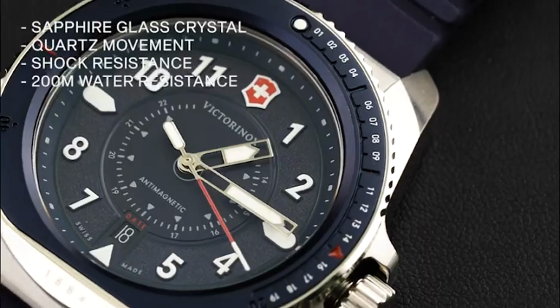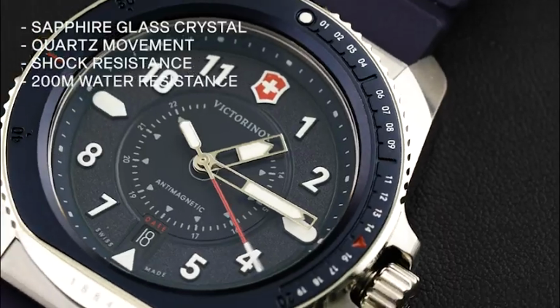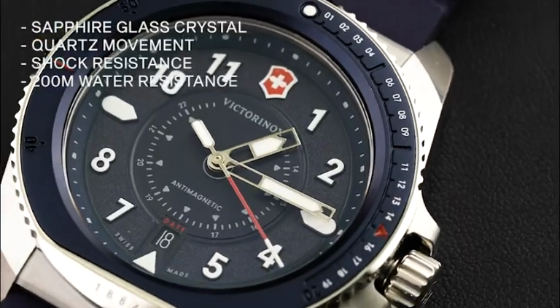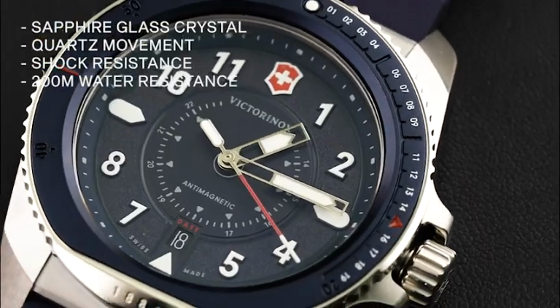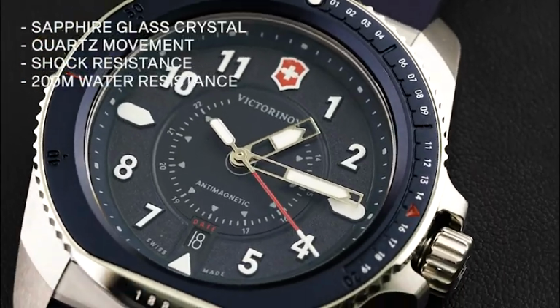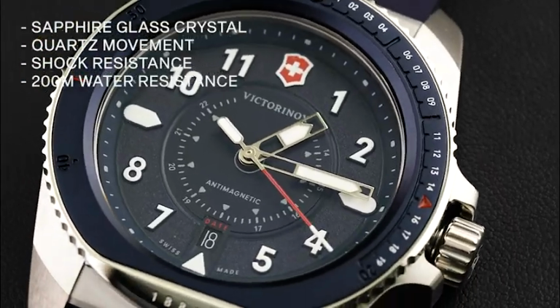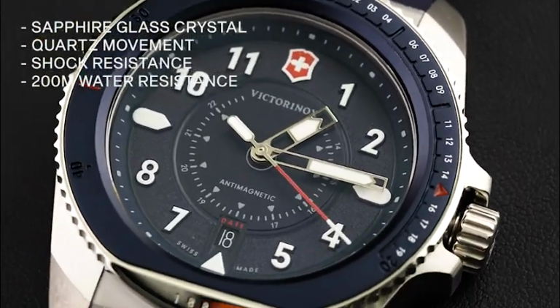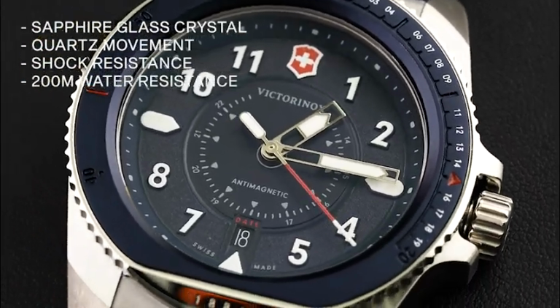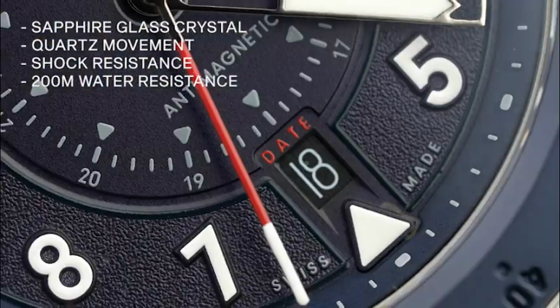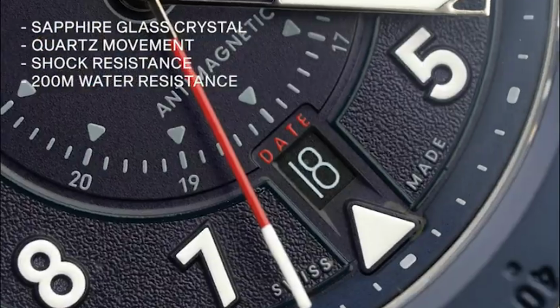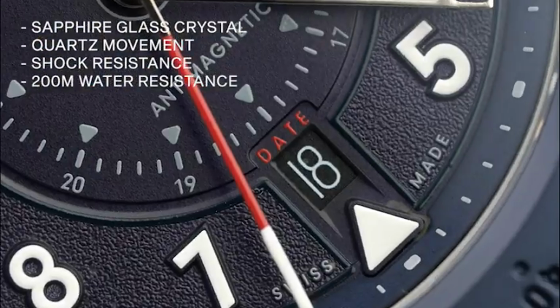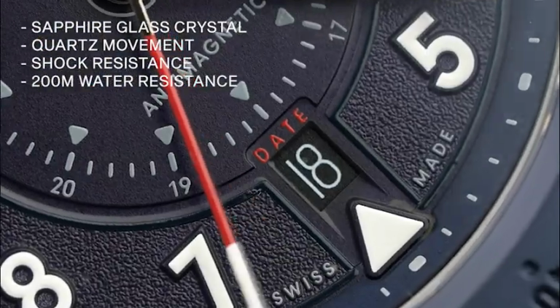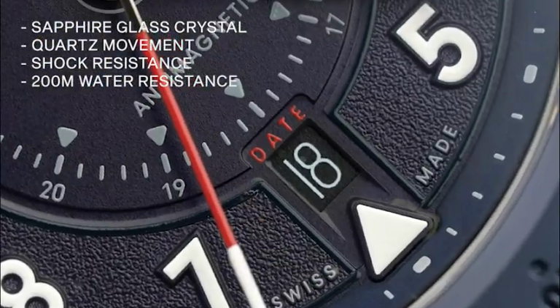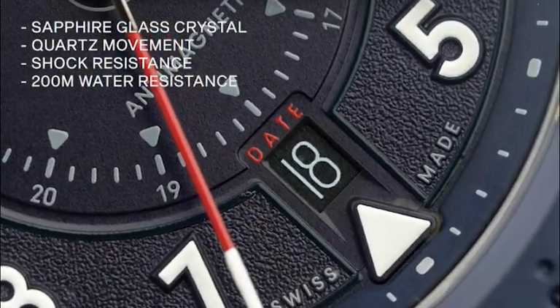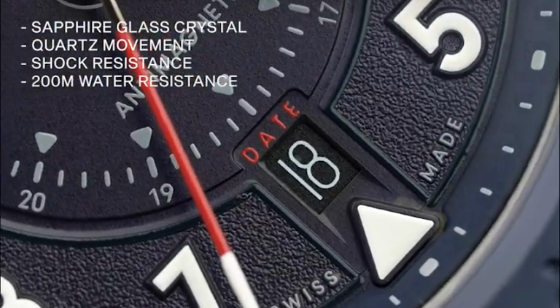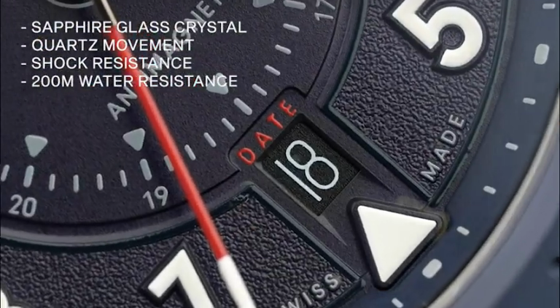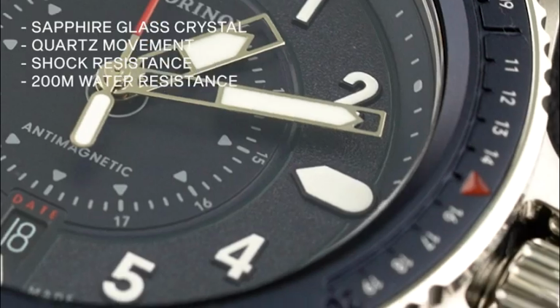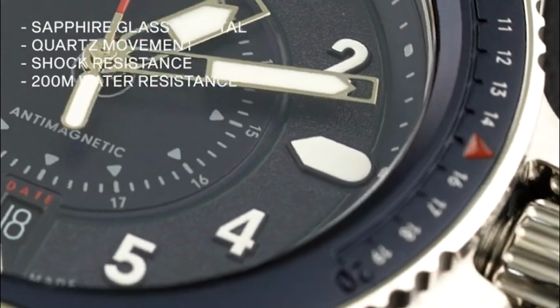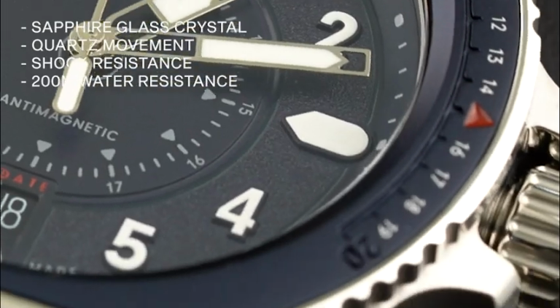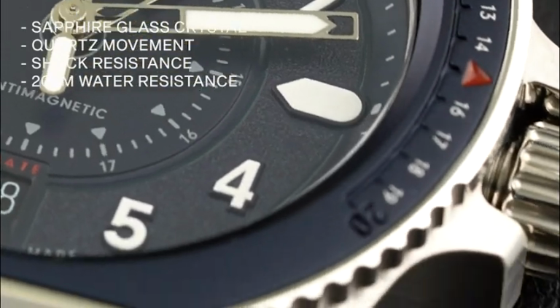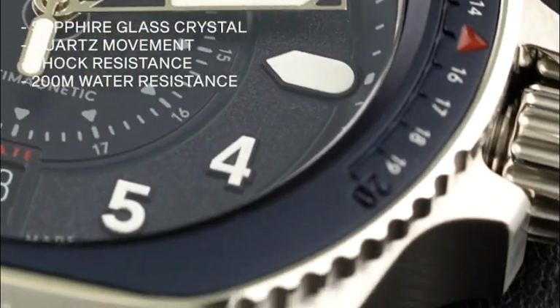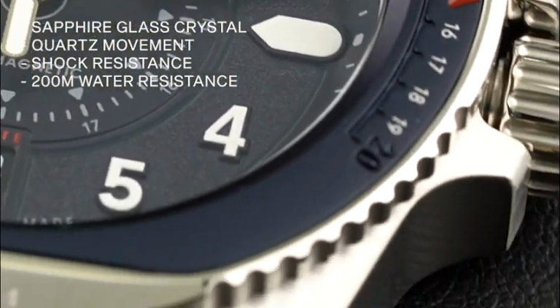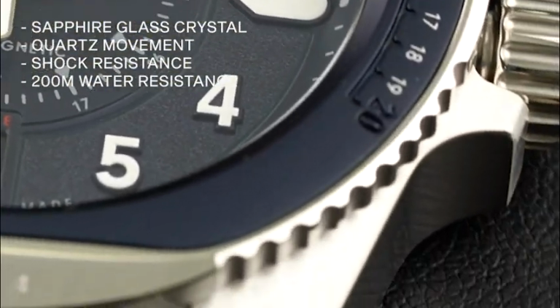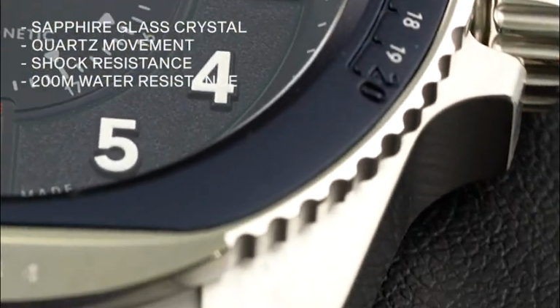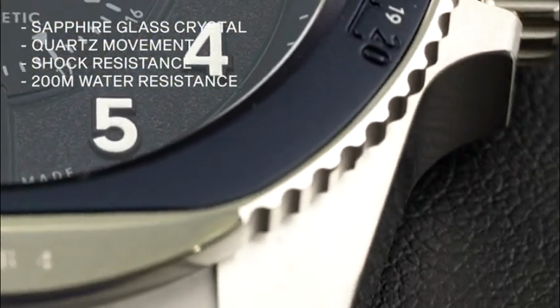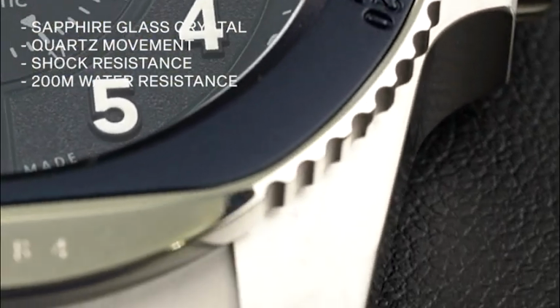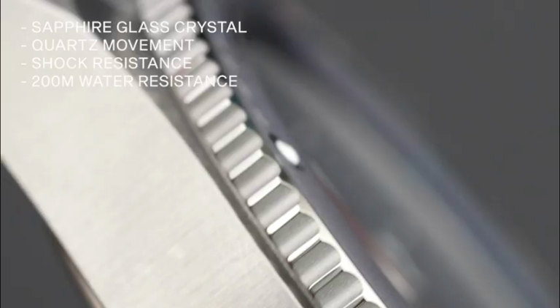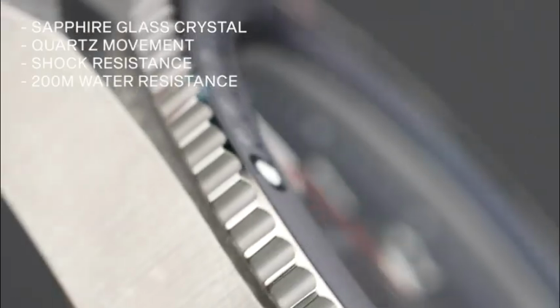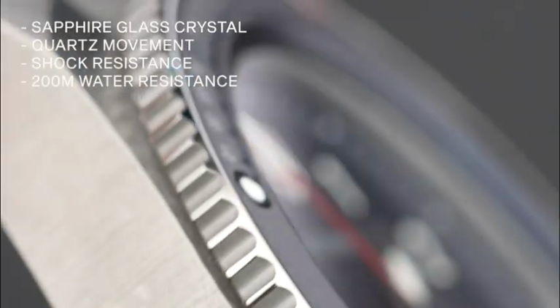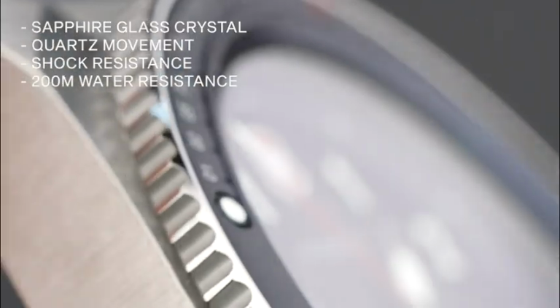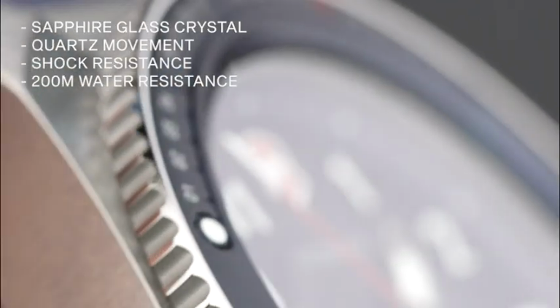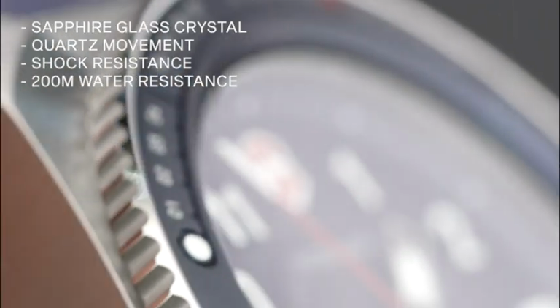Additional functionalities include a convenient date window, a rotating crown, and a unidirectional rotating bezel.